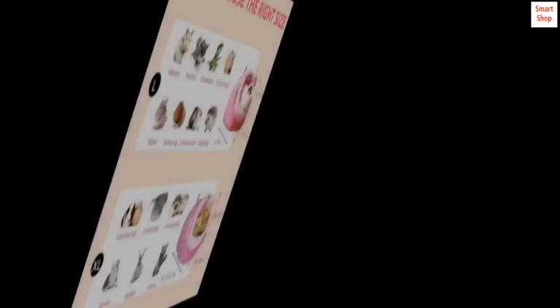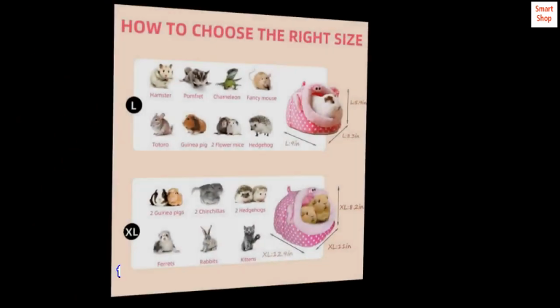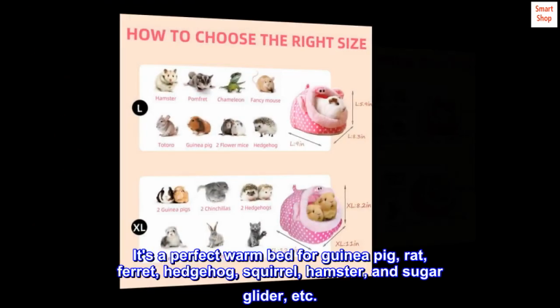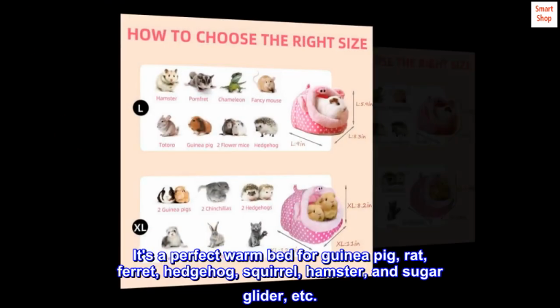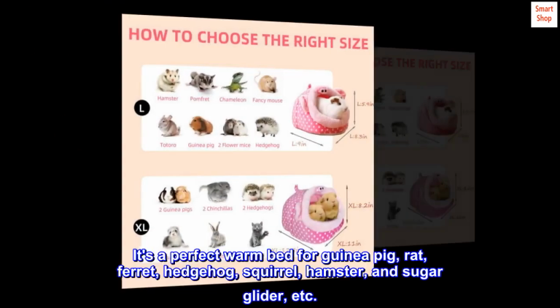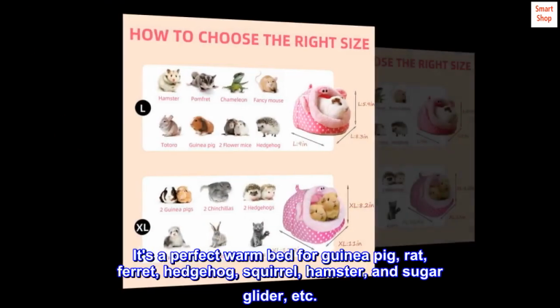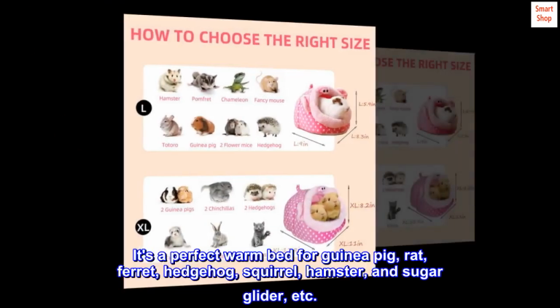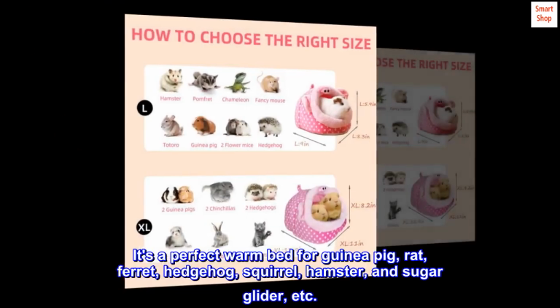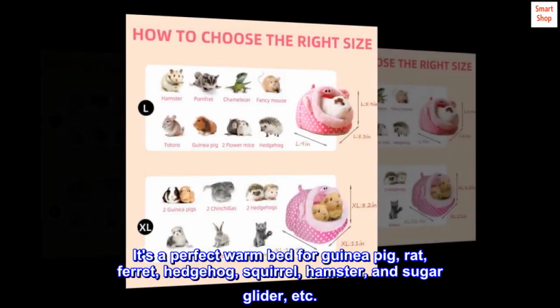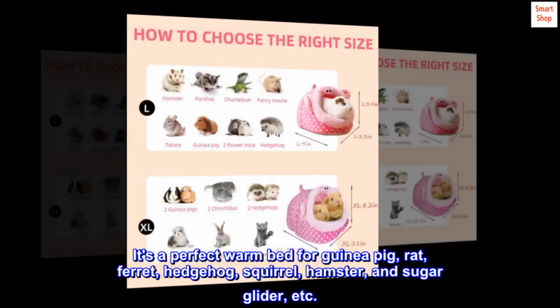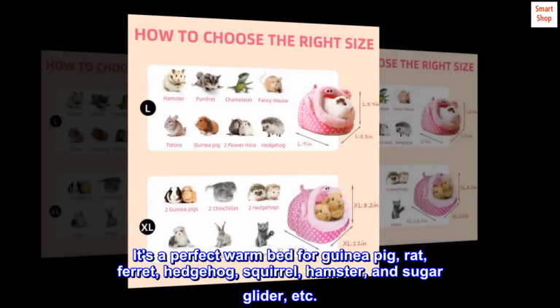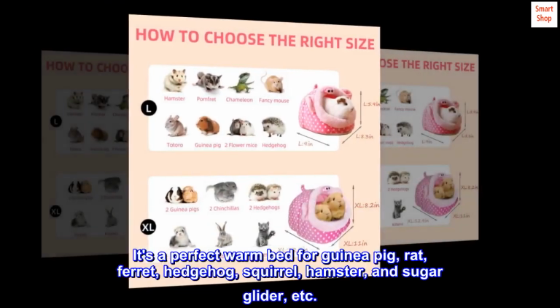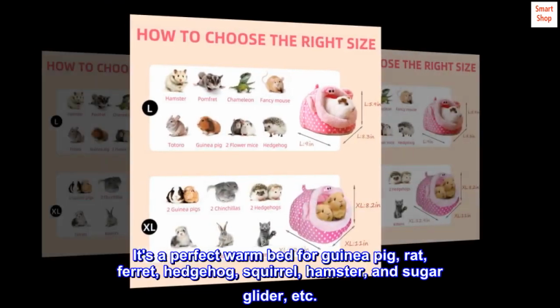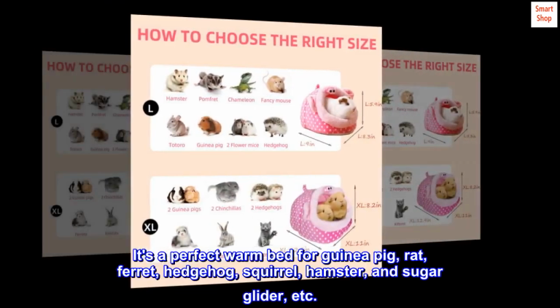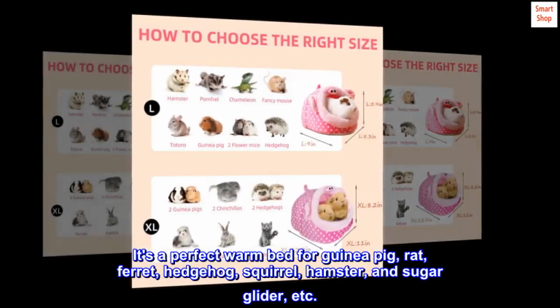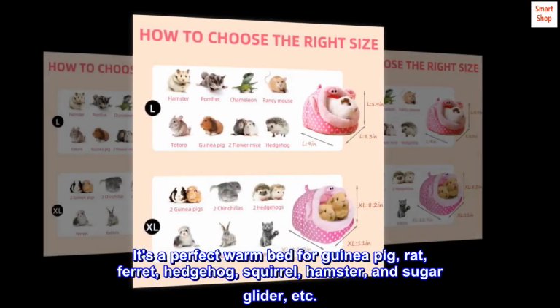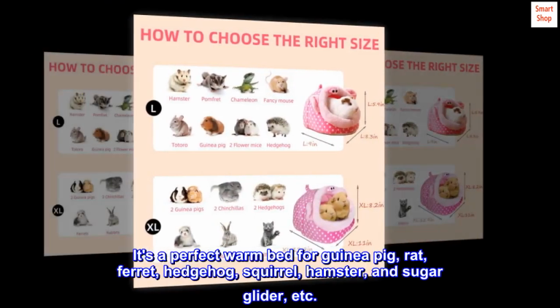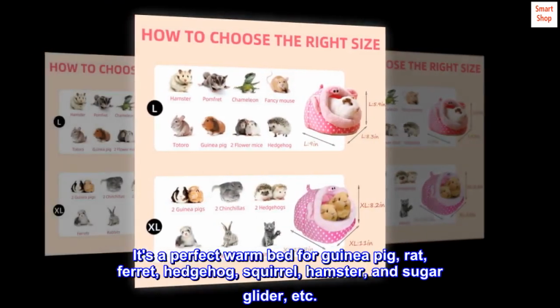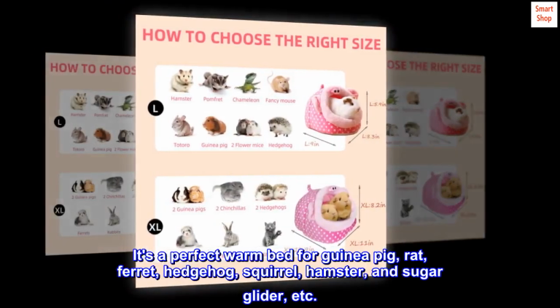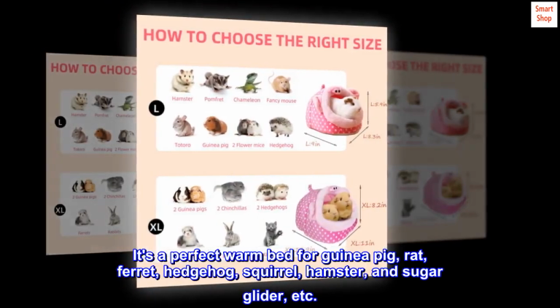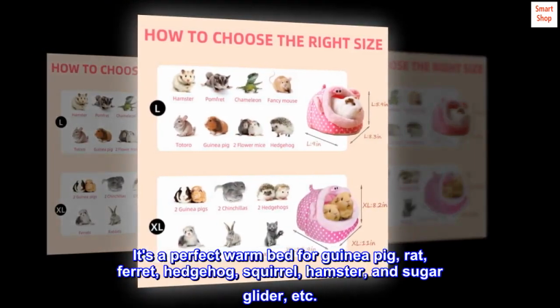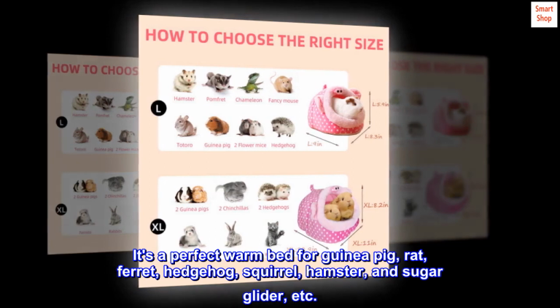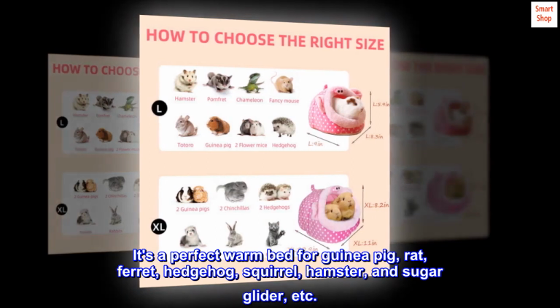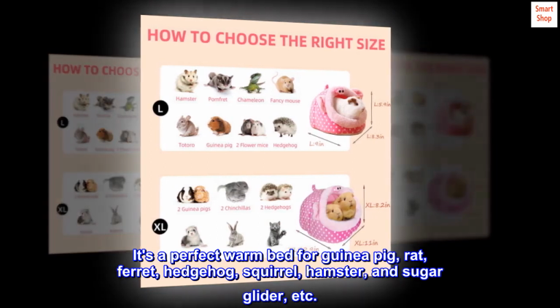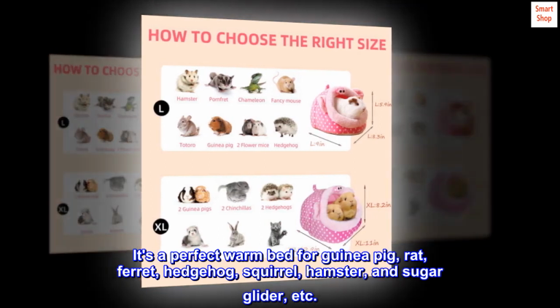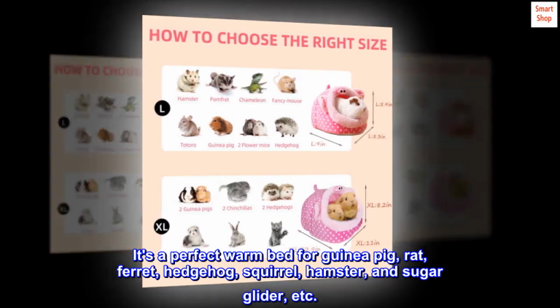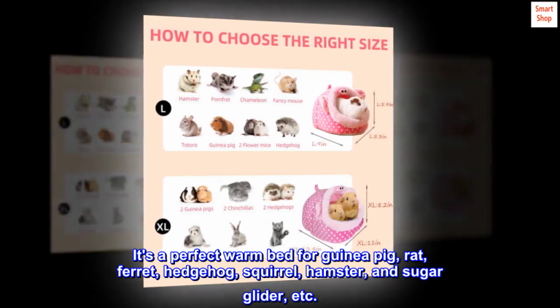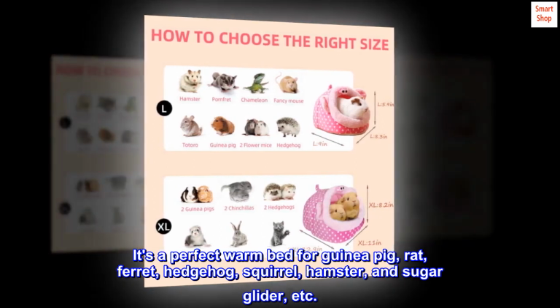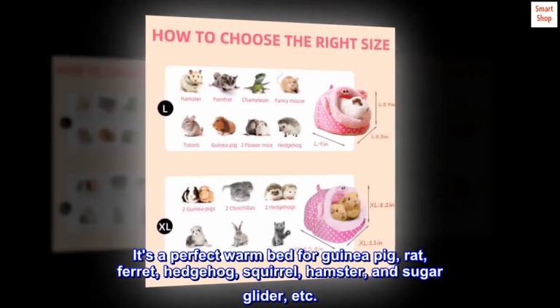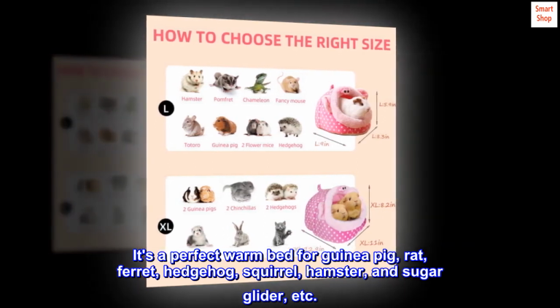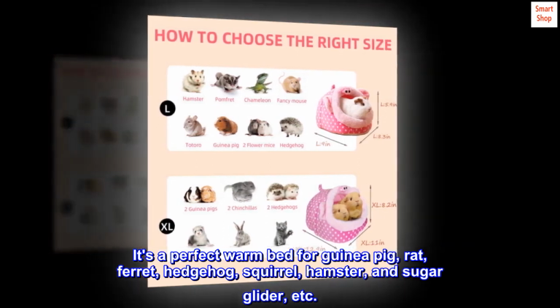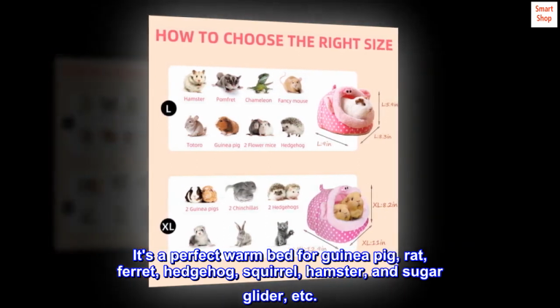It's a perfect warm bed for guinea pig, rat, ferret, hedgehog, squirrel, hamster, and sugar glider, etc.